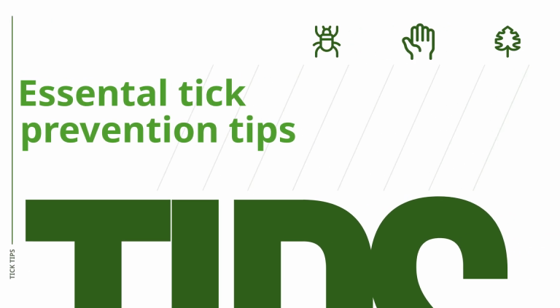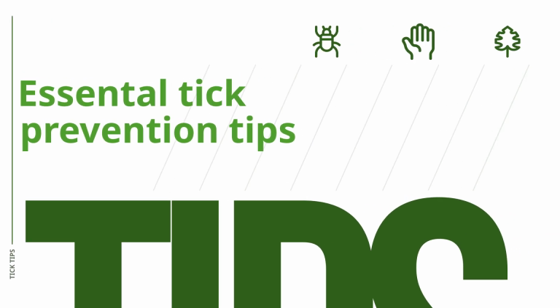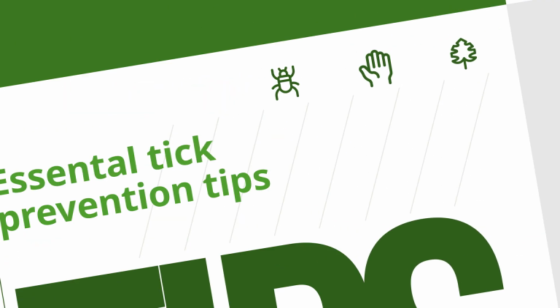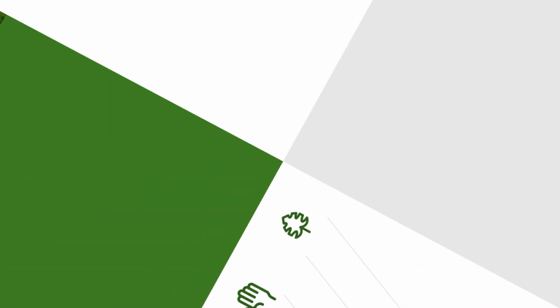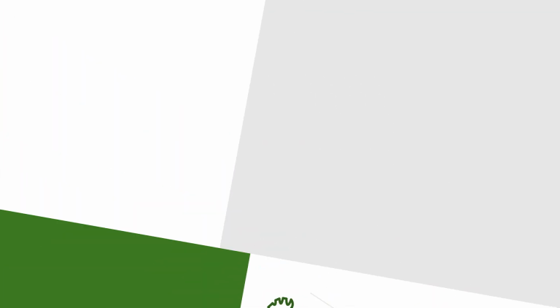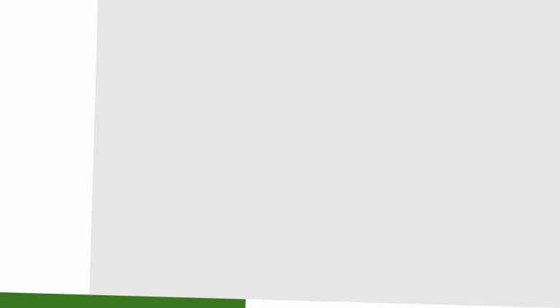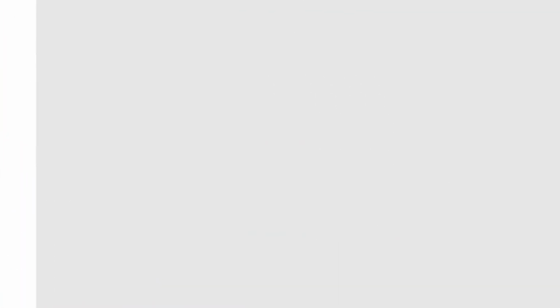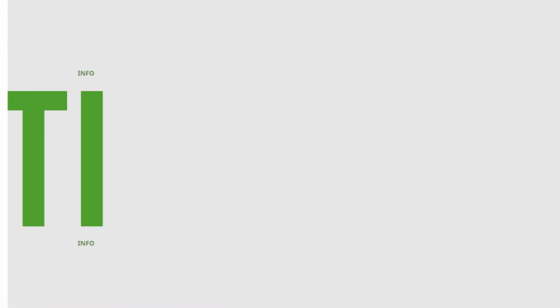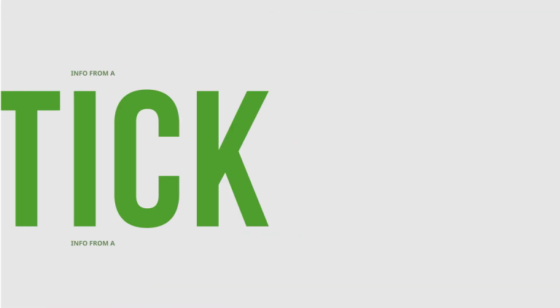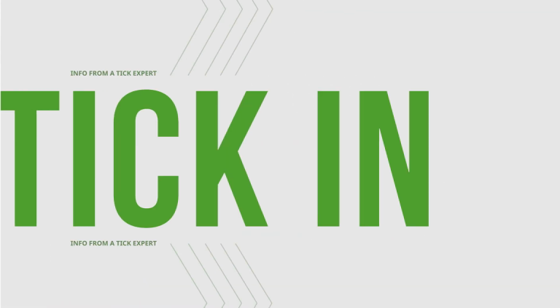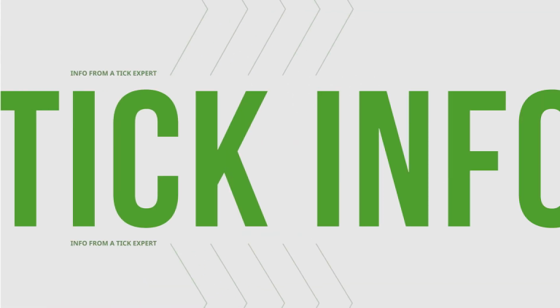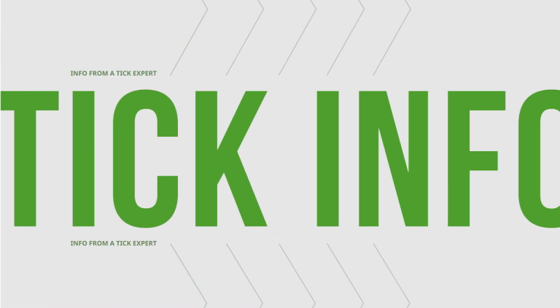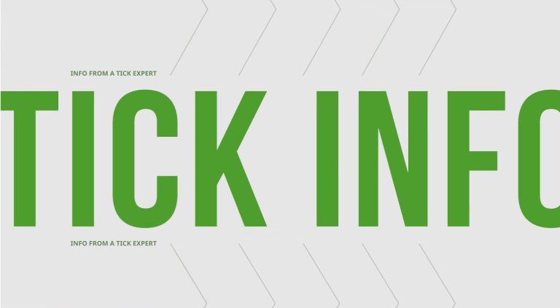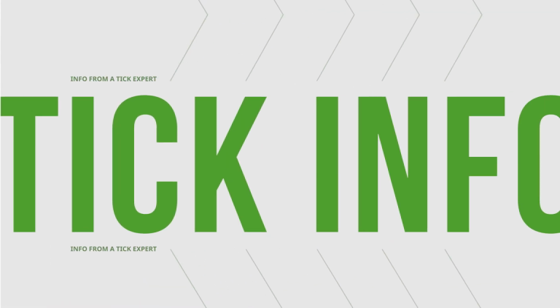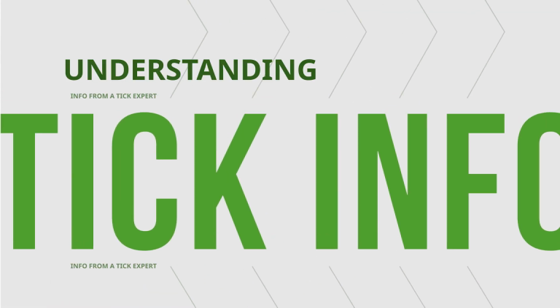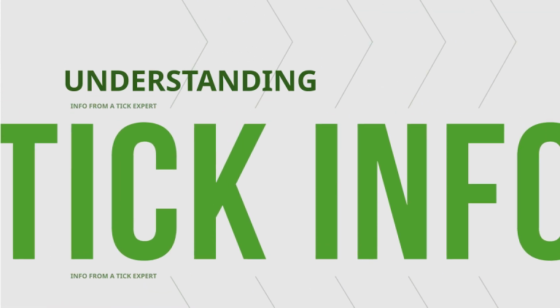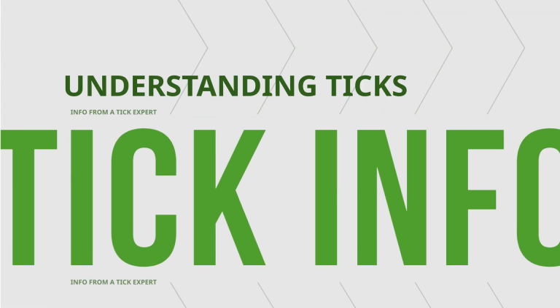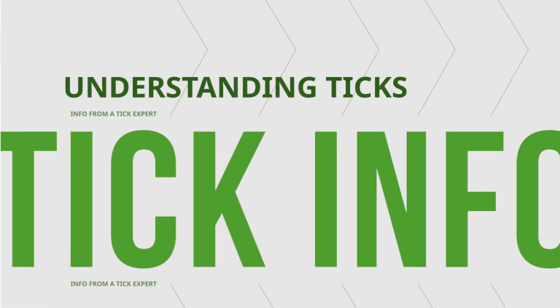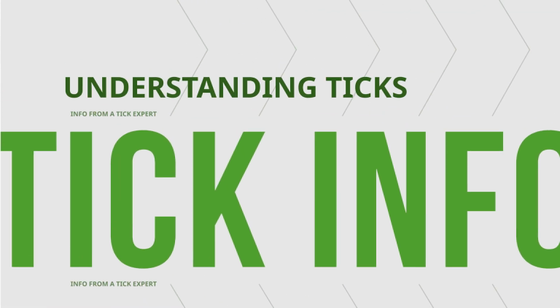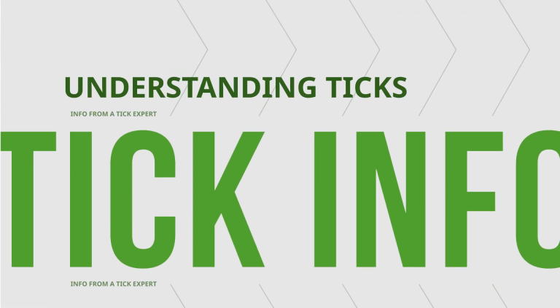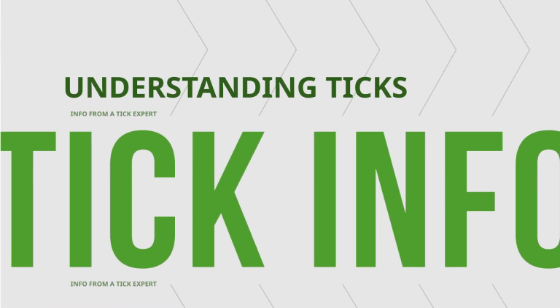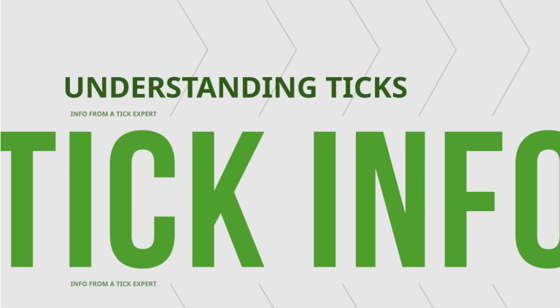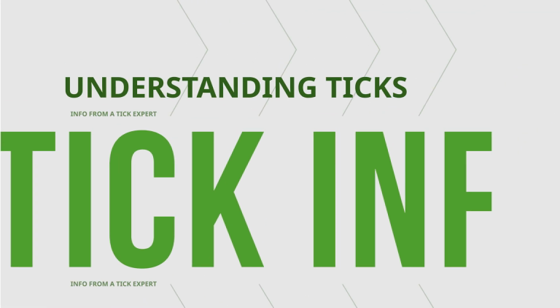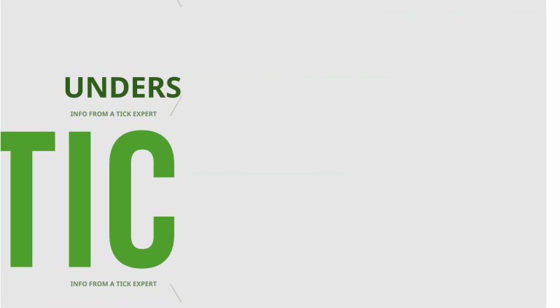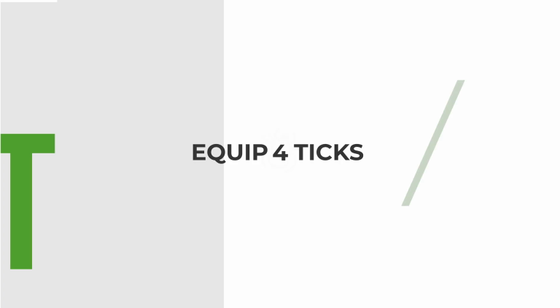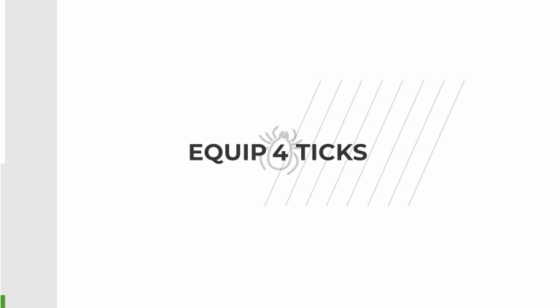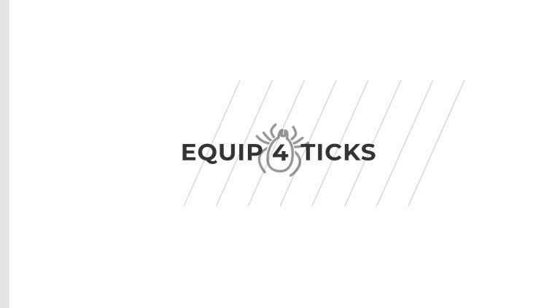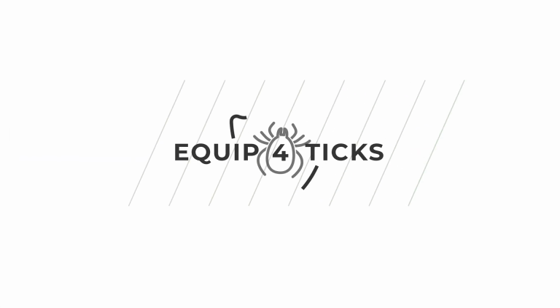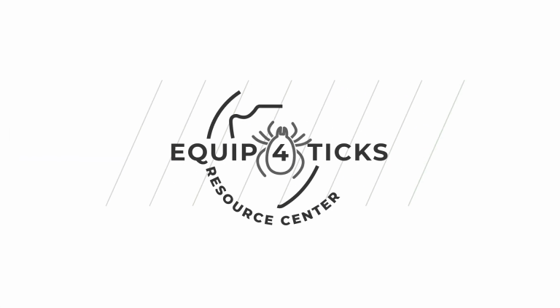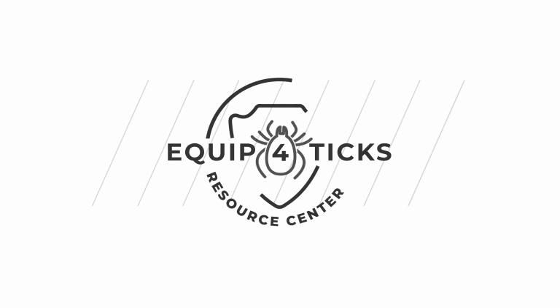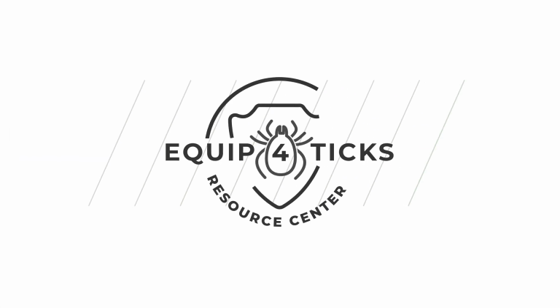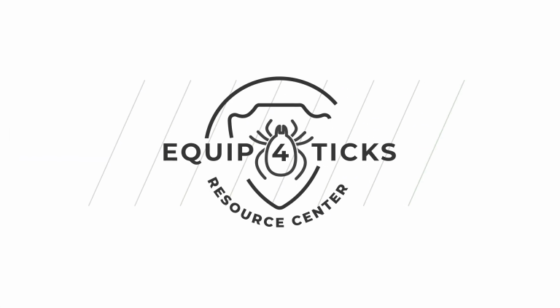If we can learn more about the tick, that will help everyone prevent themselves from suffering from a tick-borne disease.